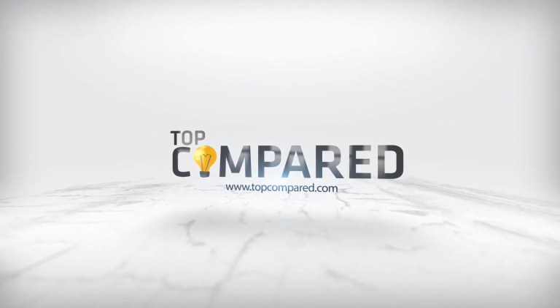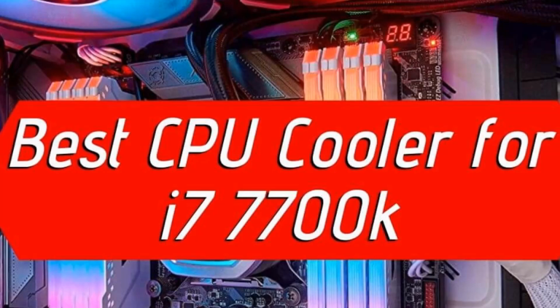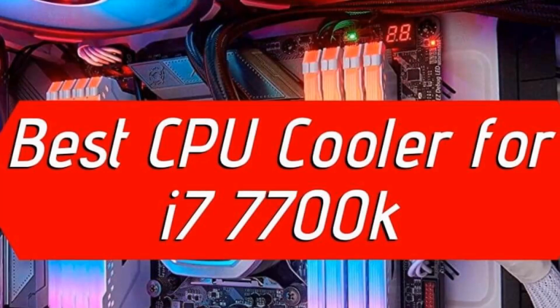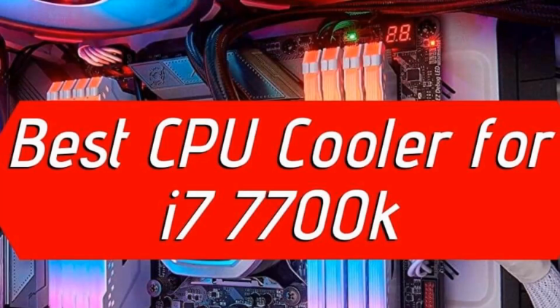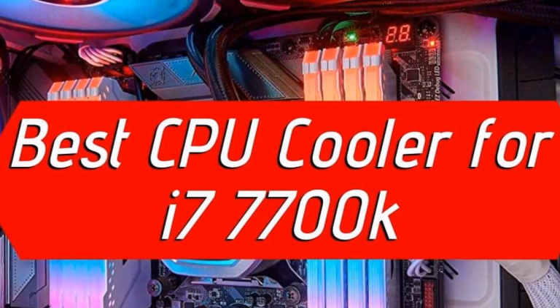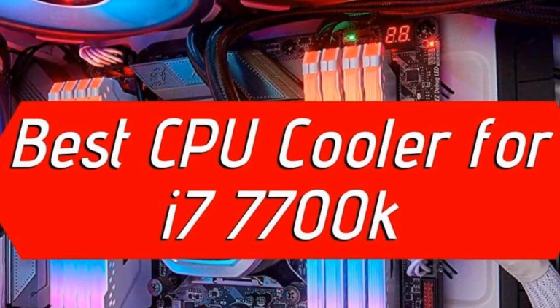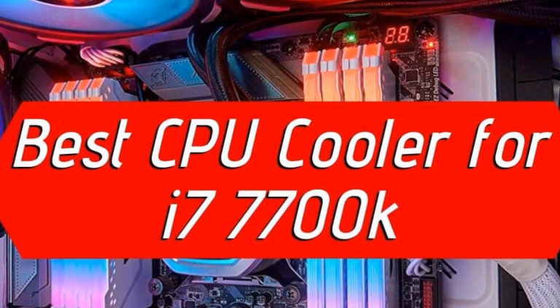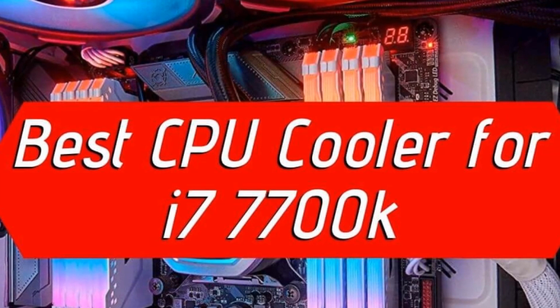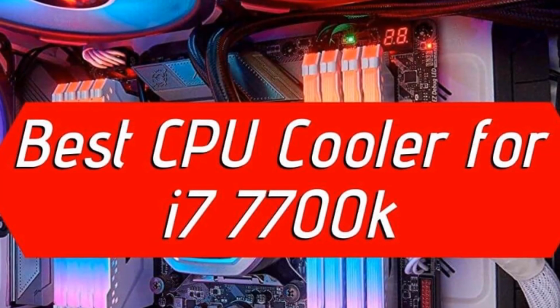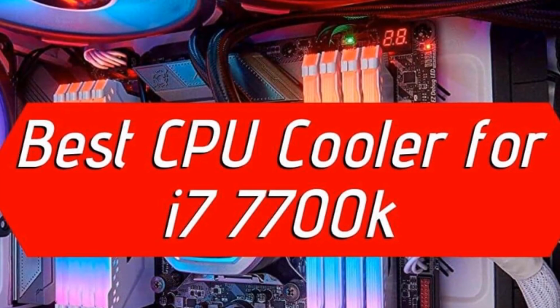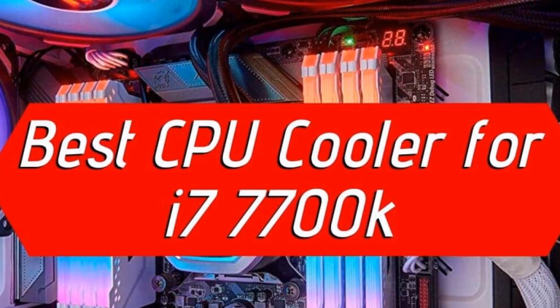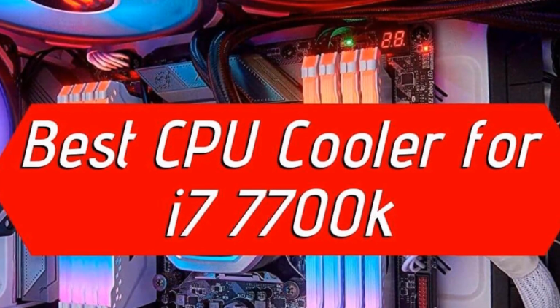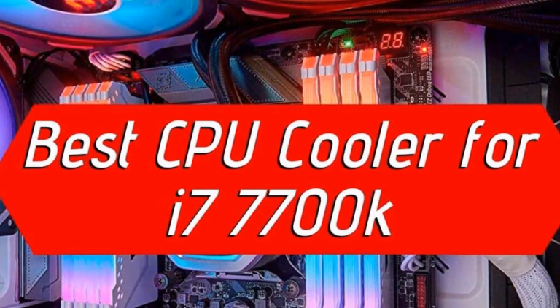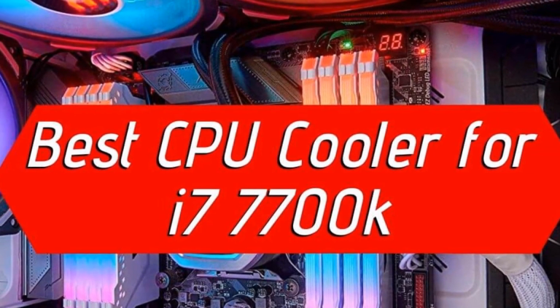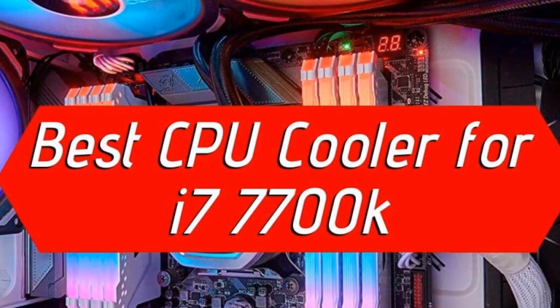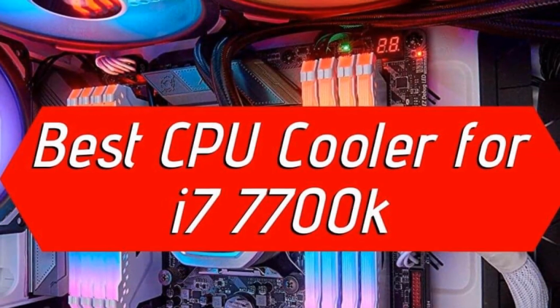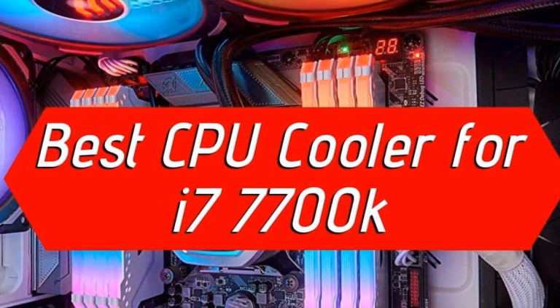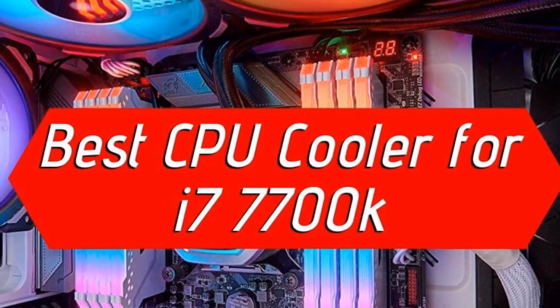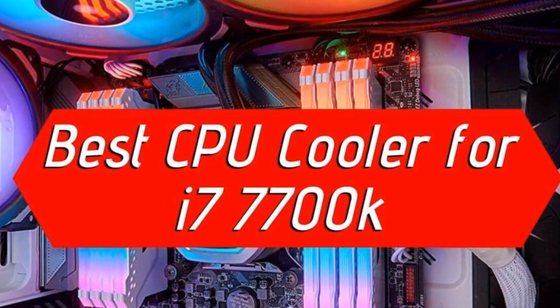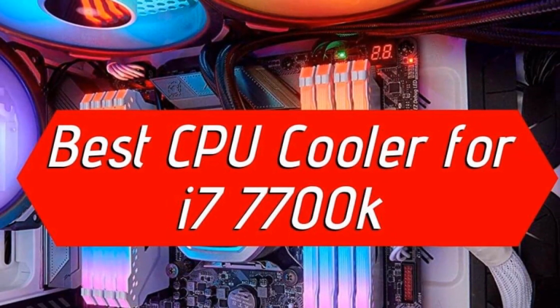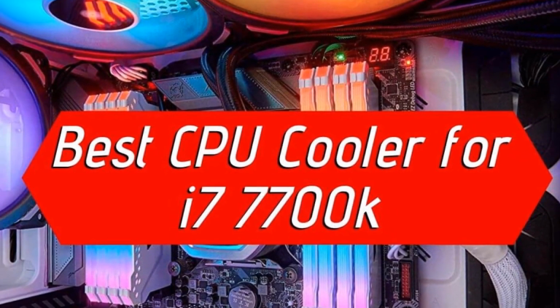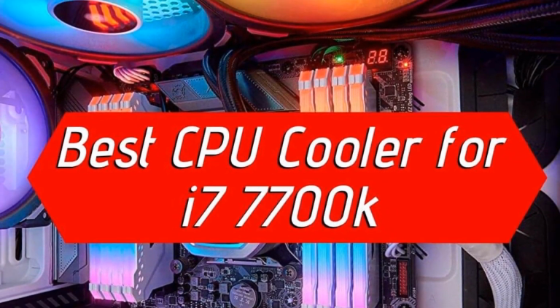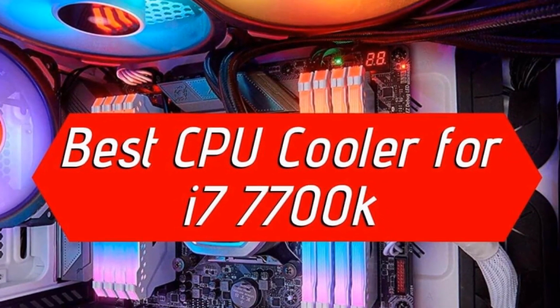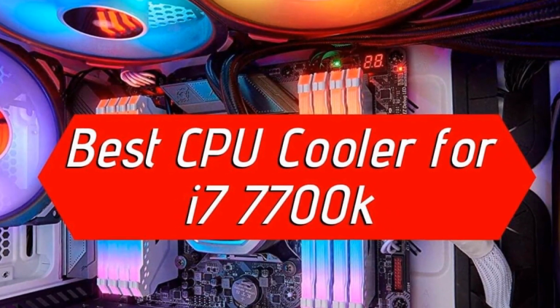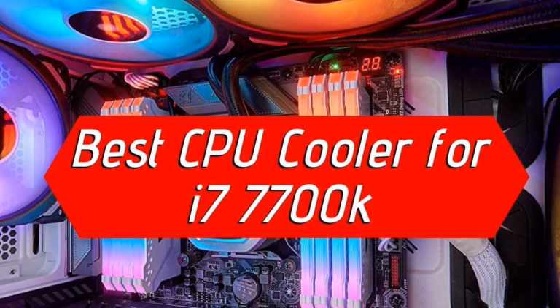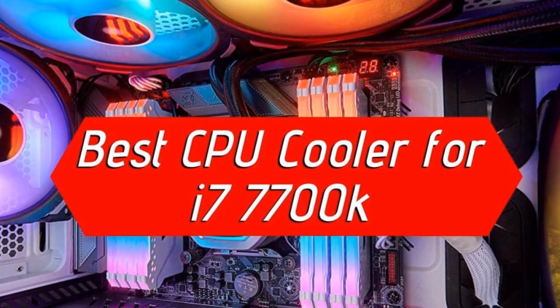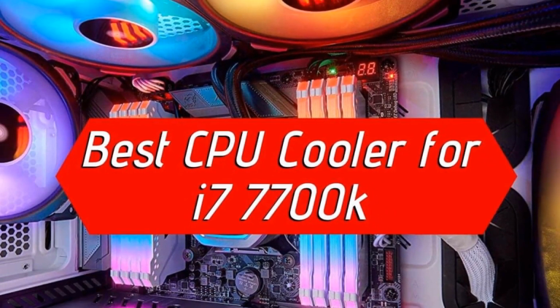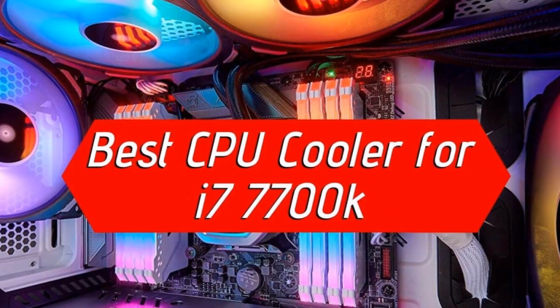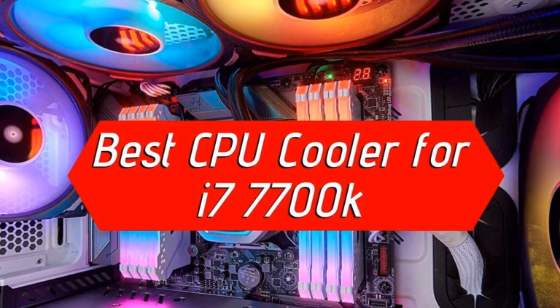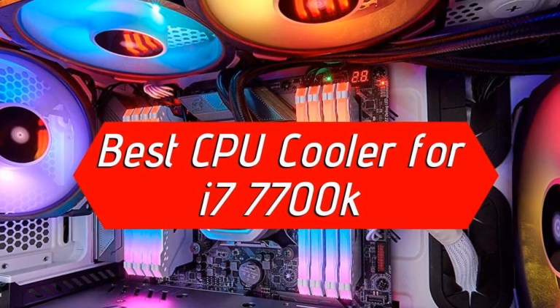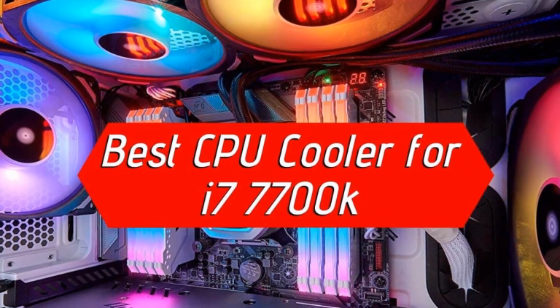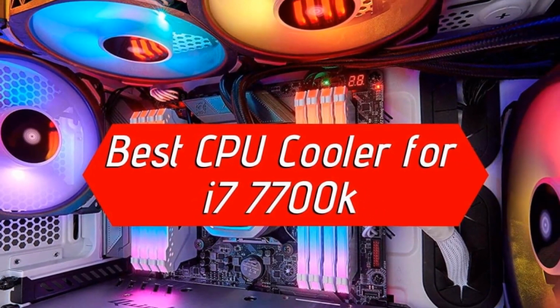Hello guys, today I will be introducing to you the best CPU cooler for i7-7700K.